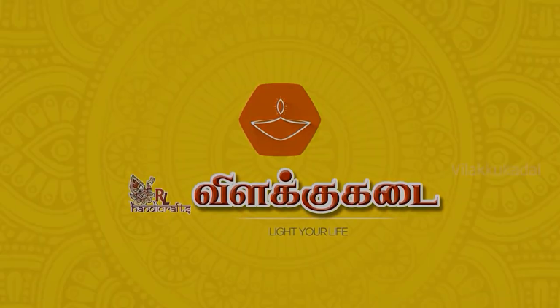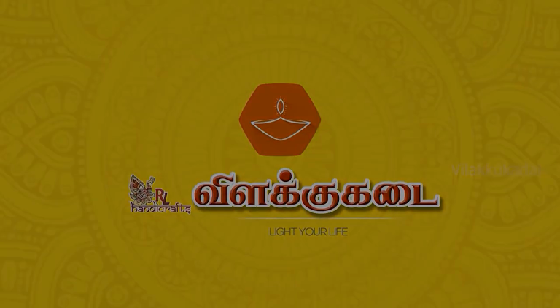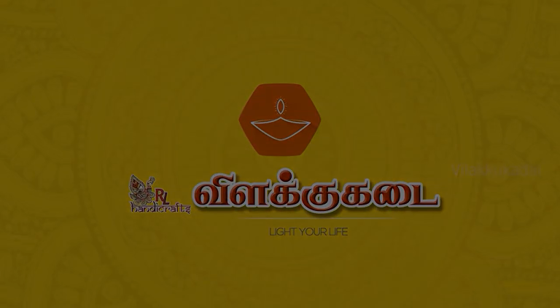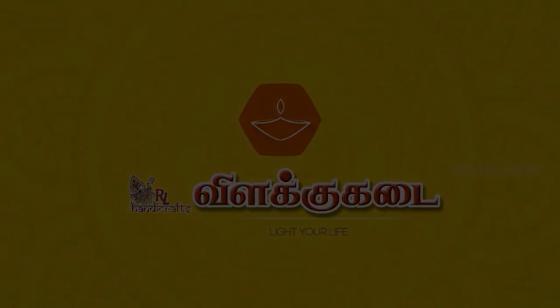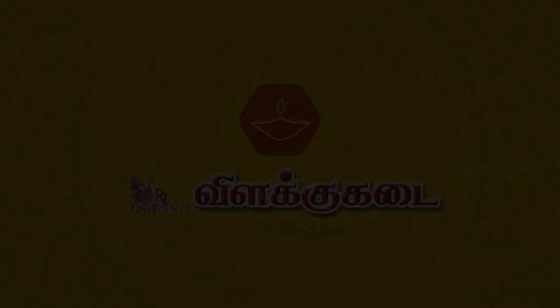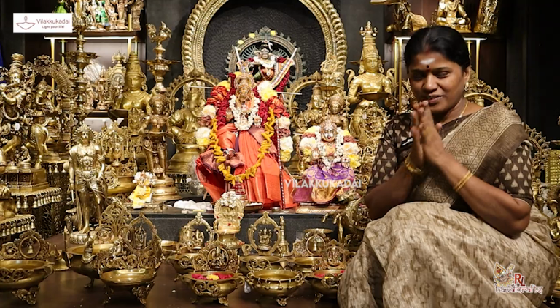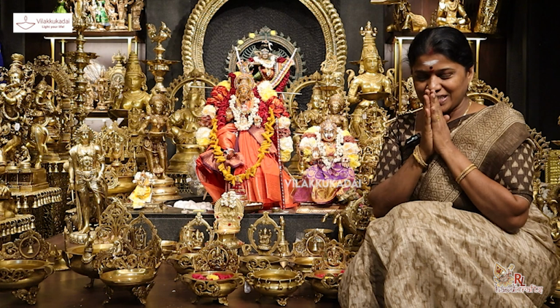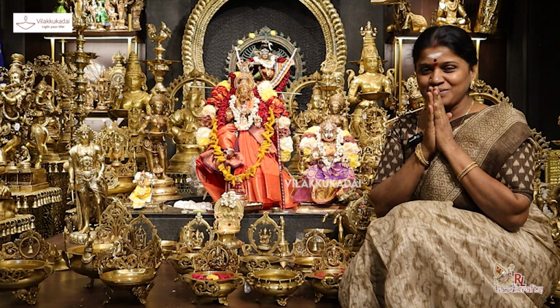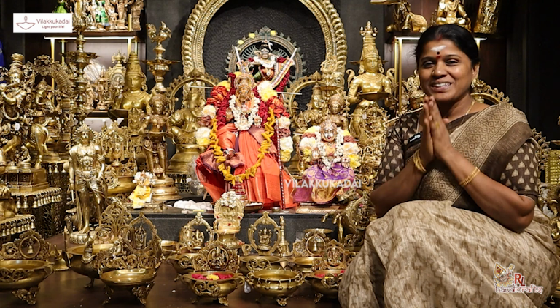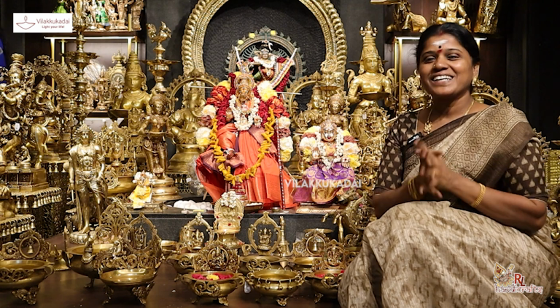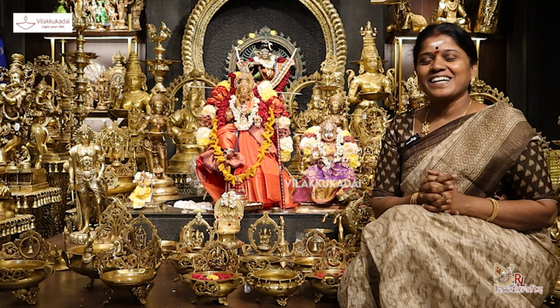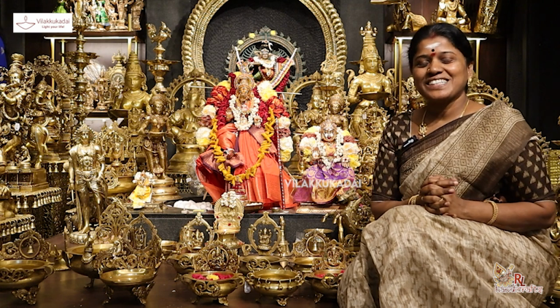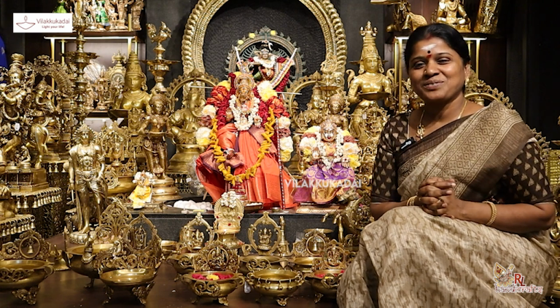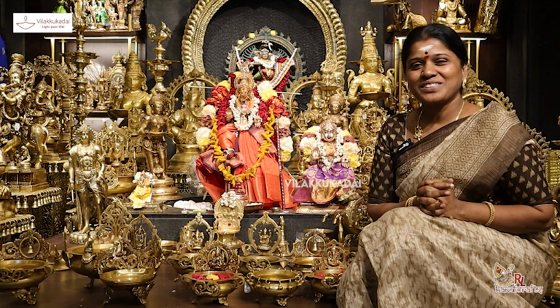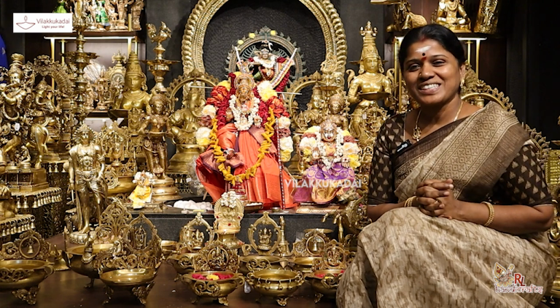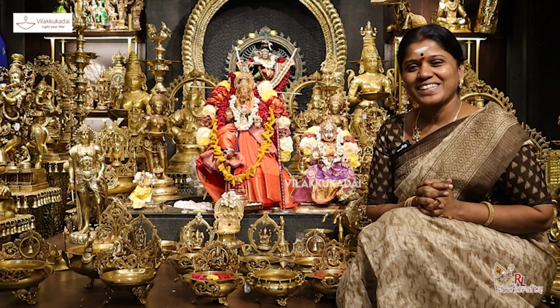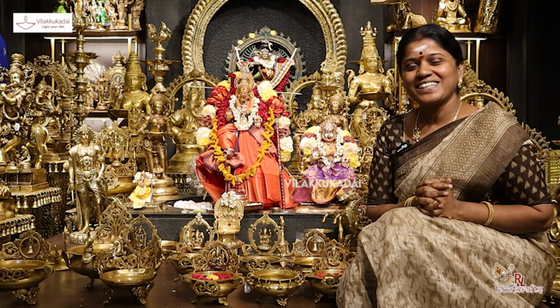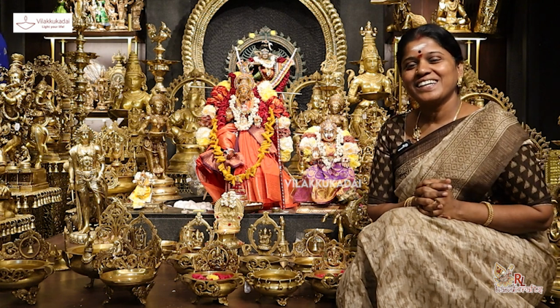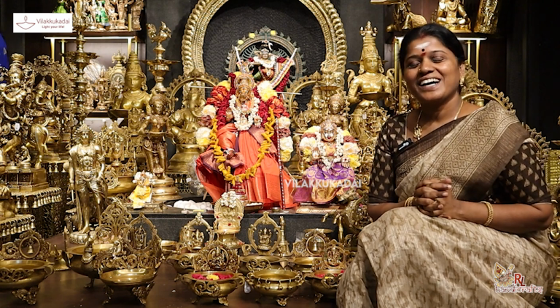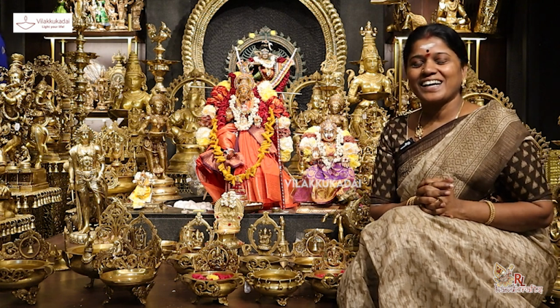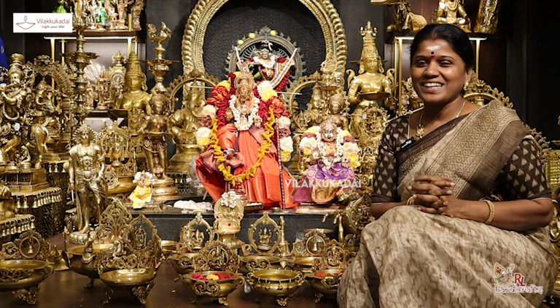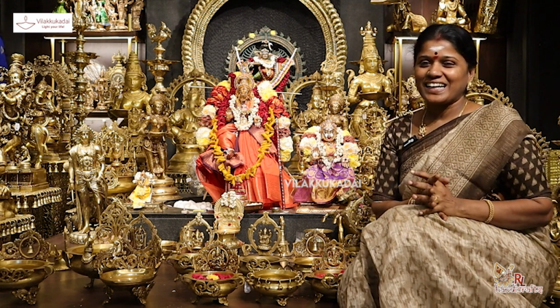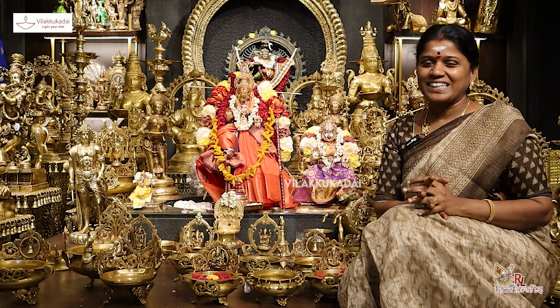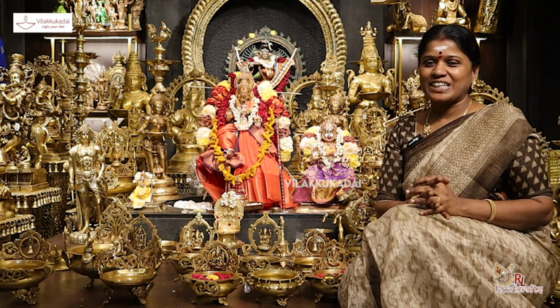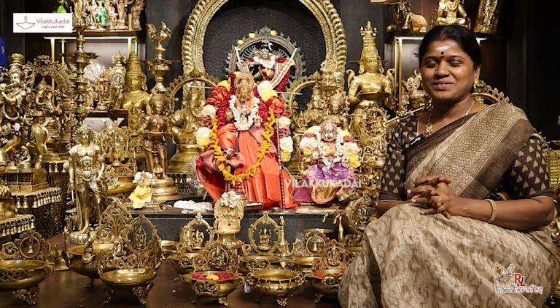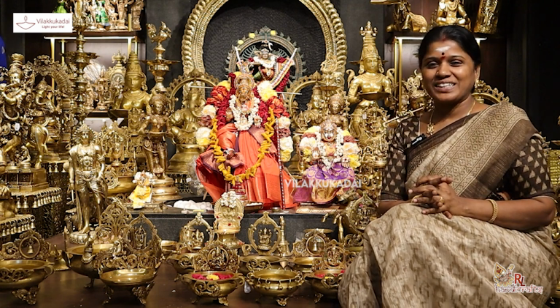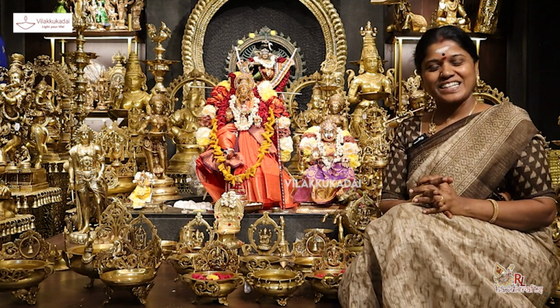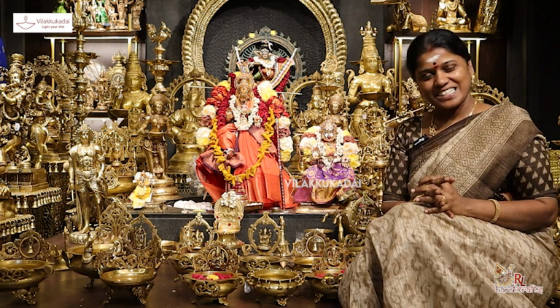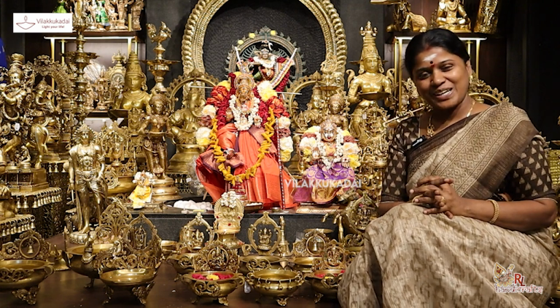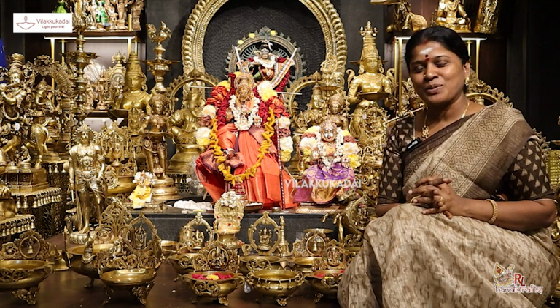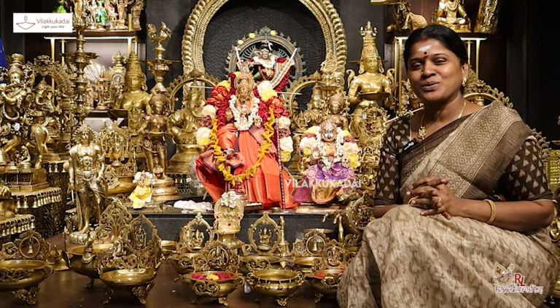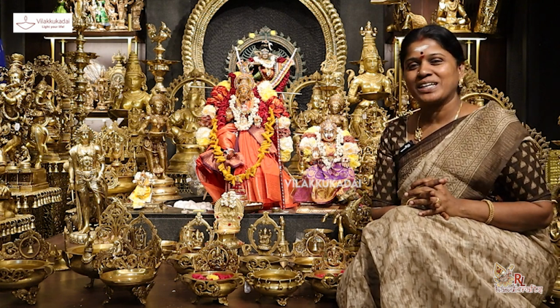Welcome, Rajalakshmi Sivashankaran, RL Handicrafts in Chennai Pouroori.